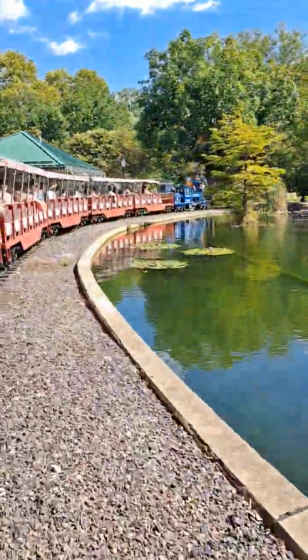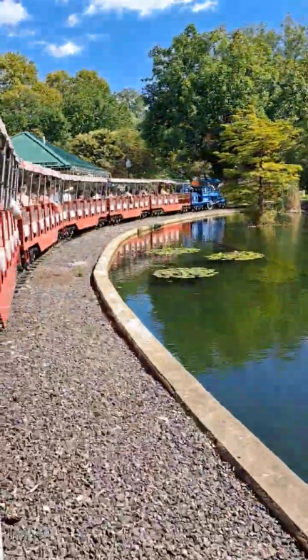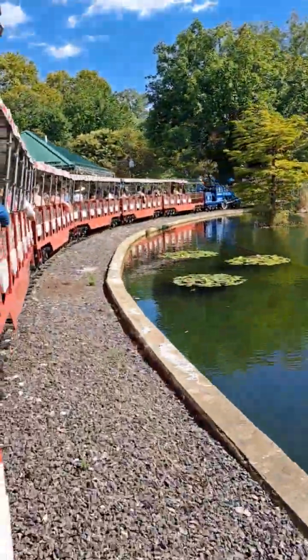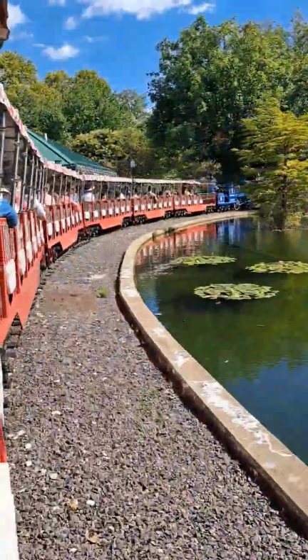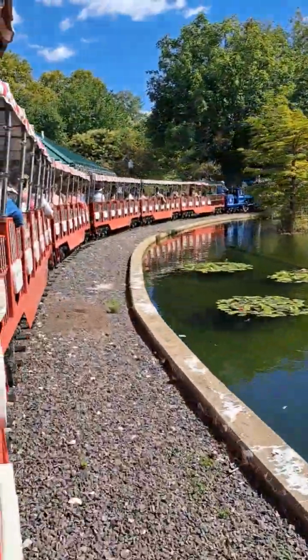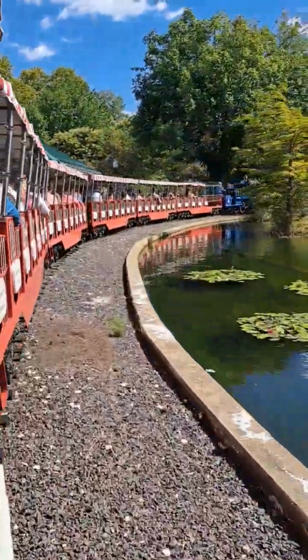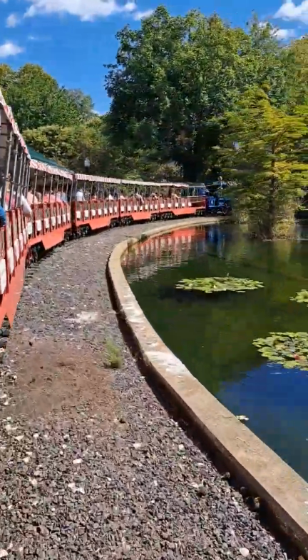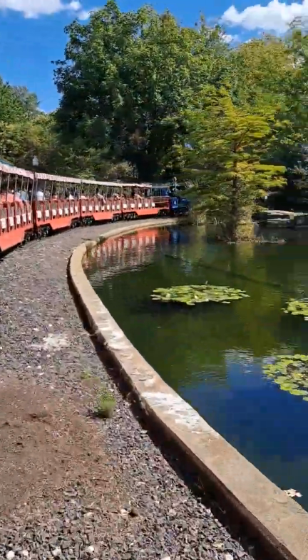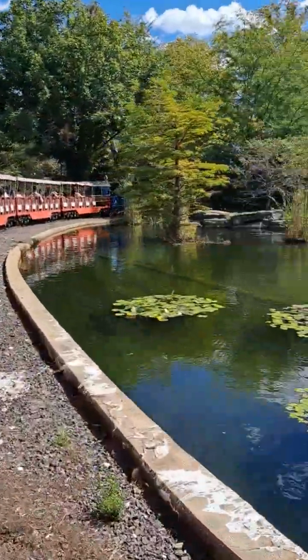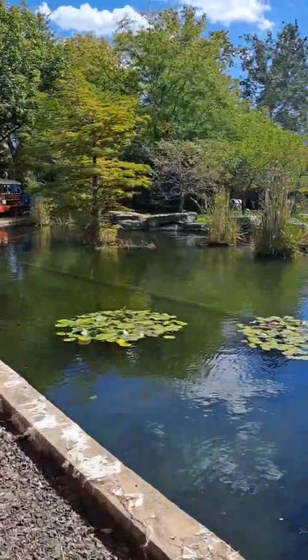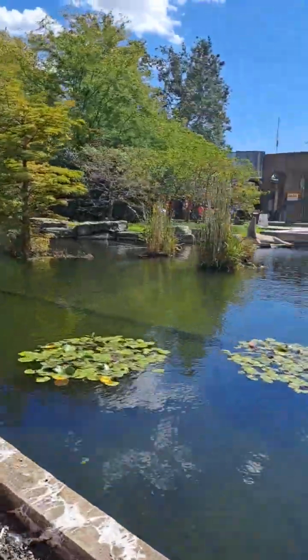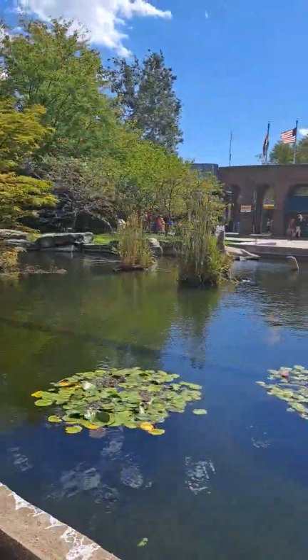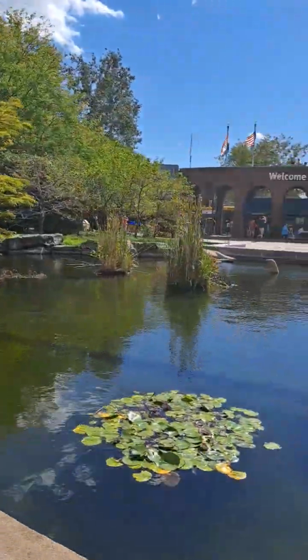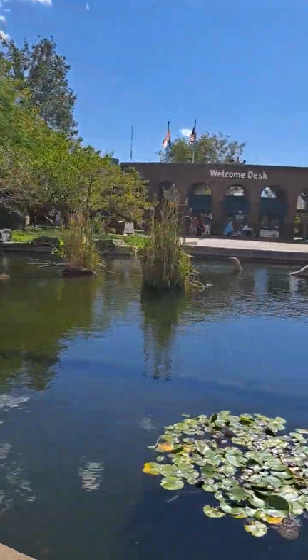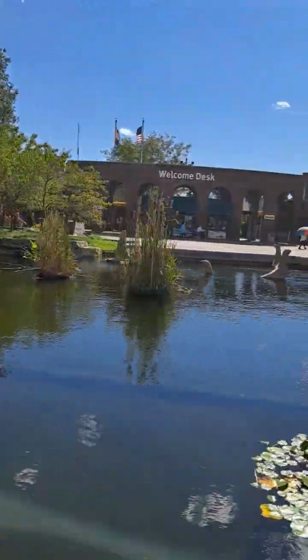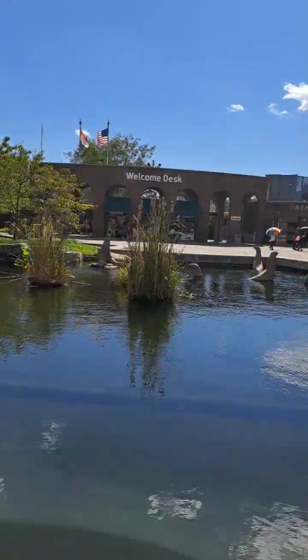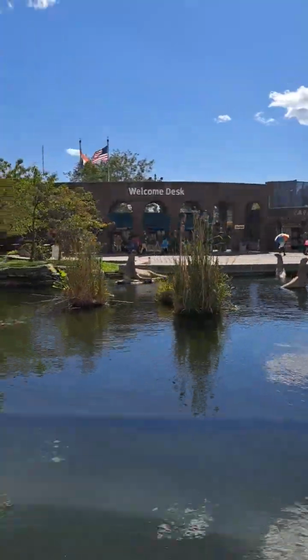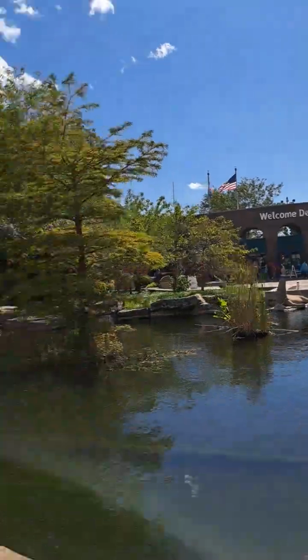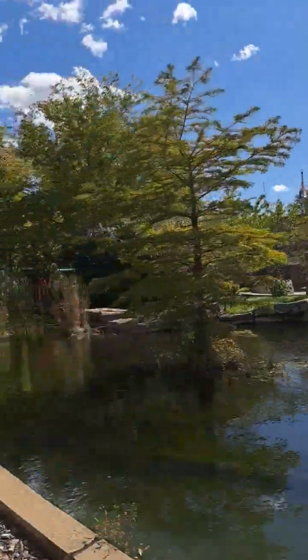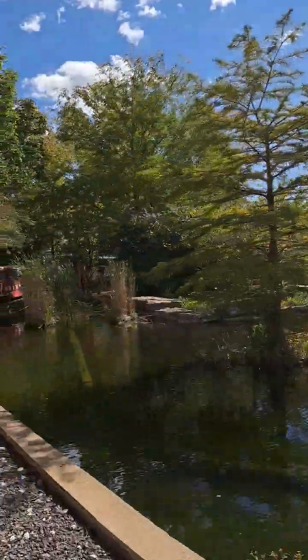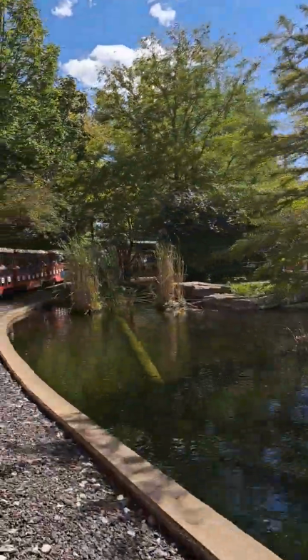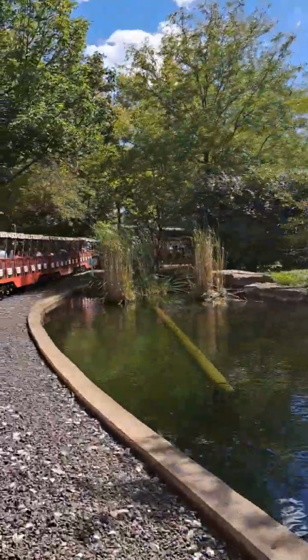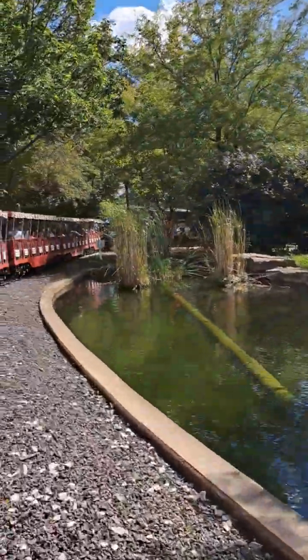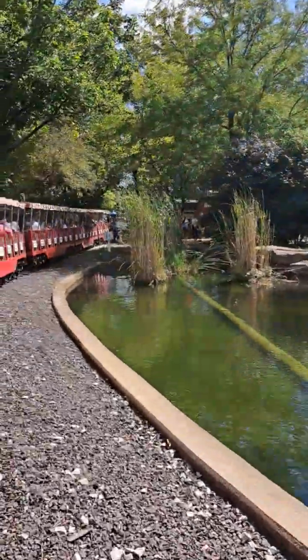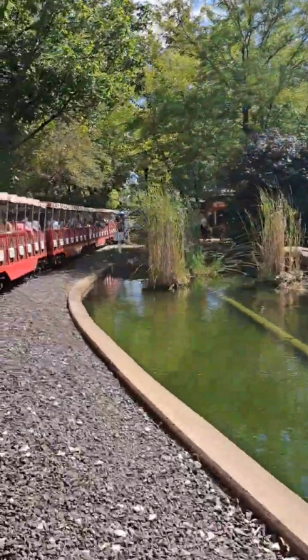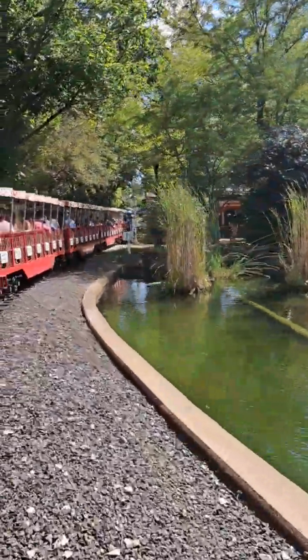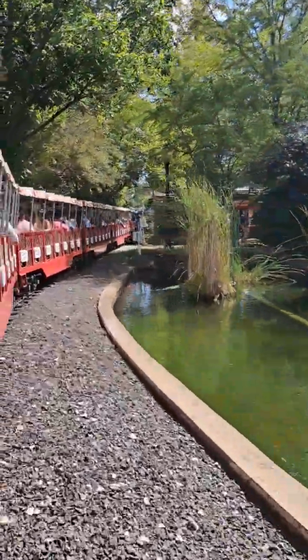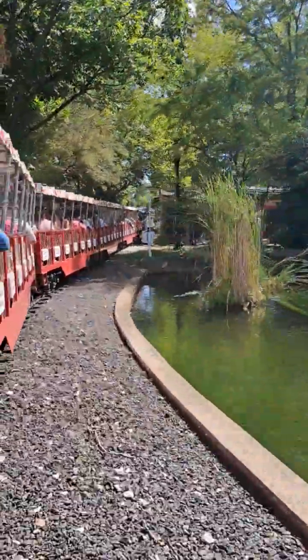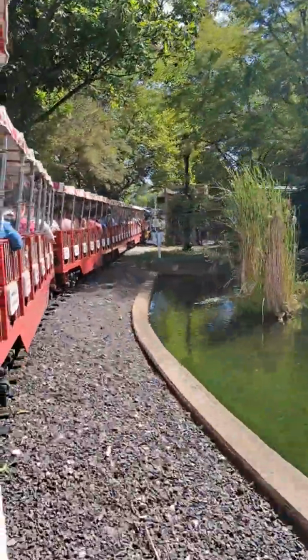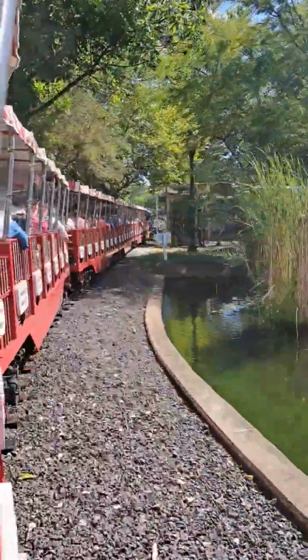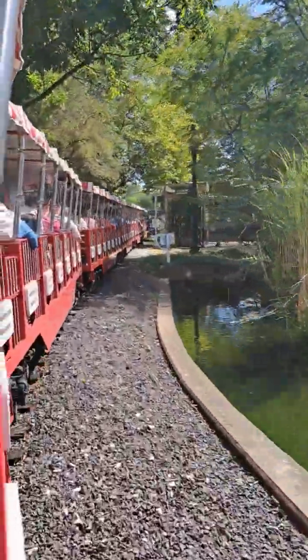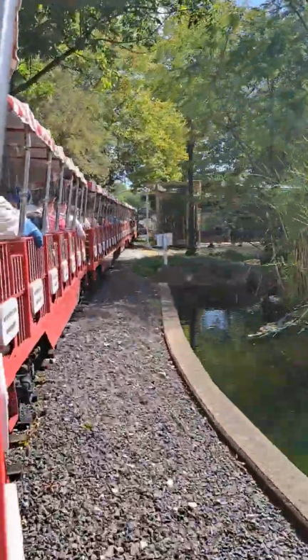To your right, you'll see our south gate entrance along with the sea lion fountain. Approaching Historic Hill, the original part of the zoo.